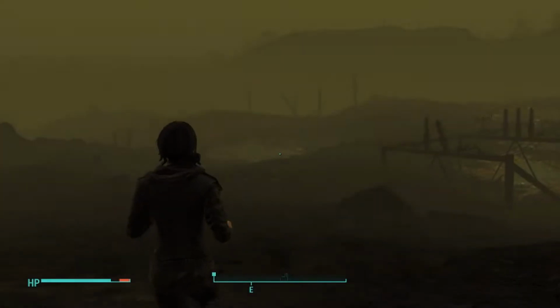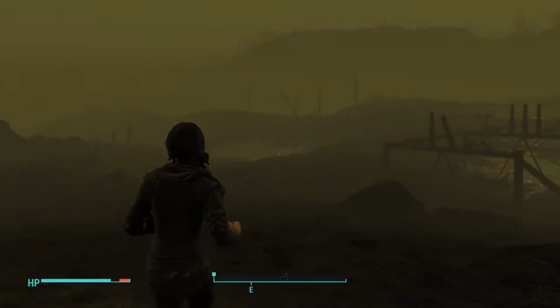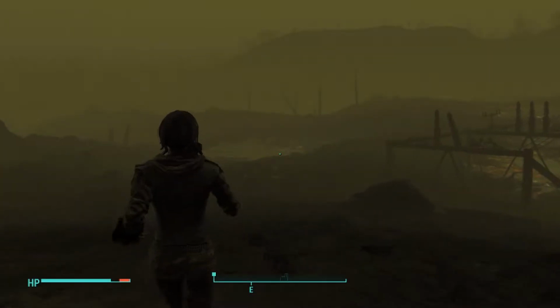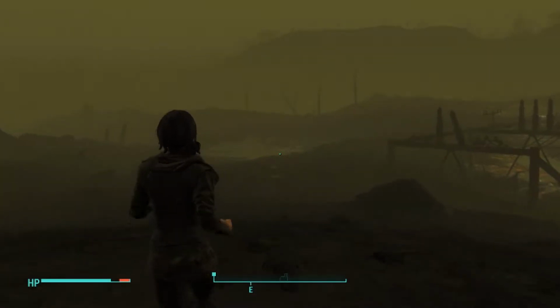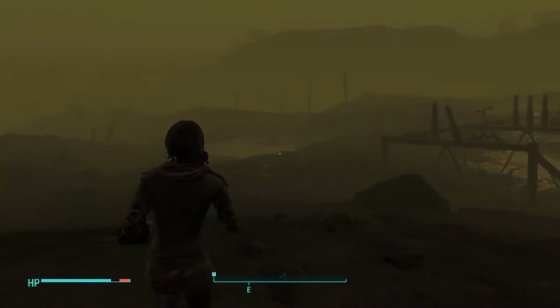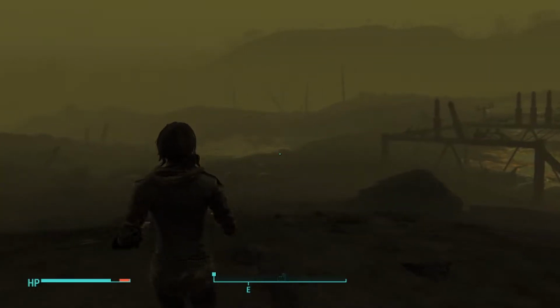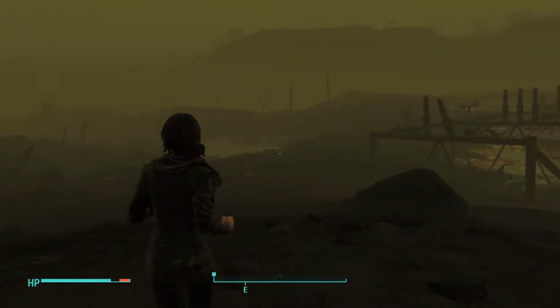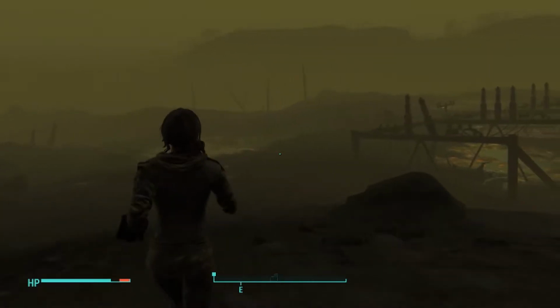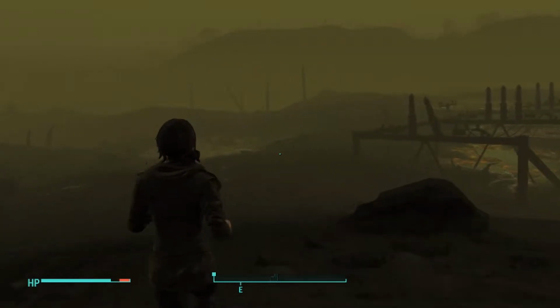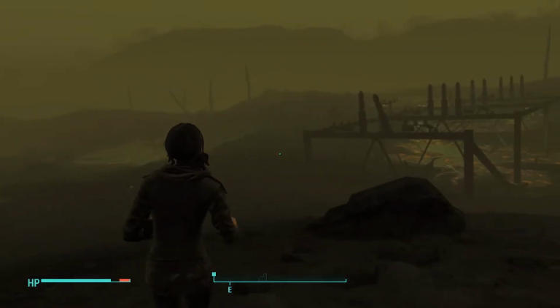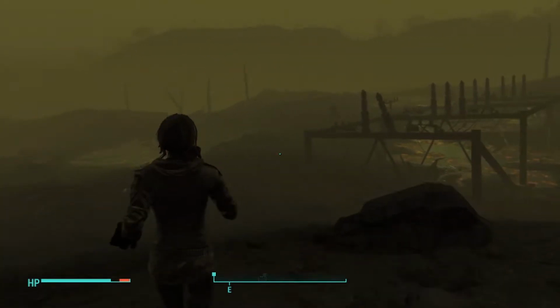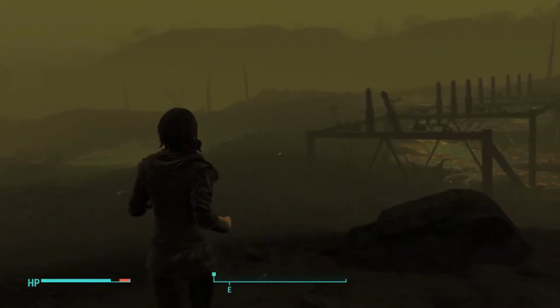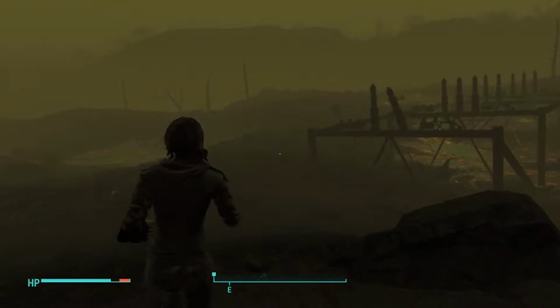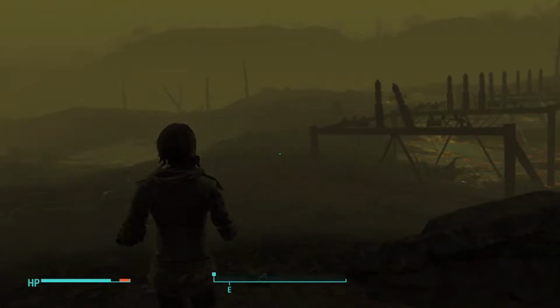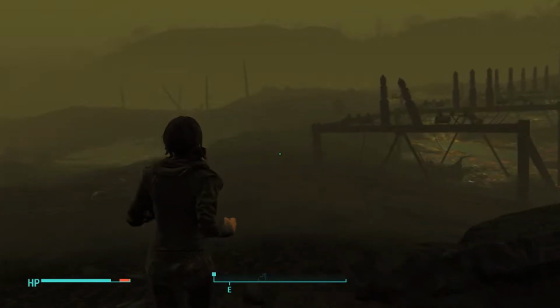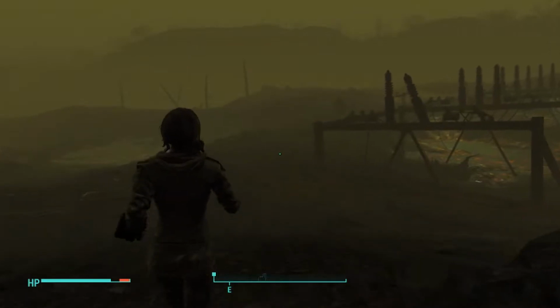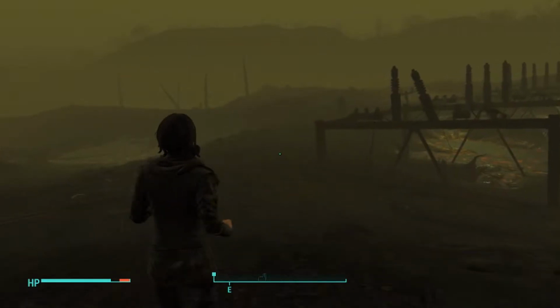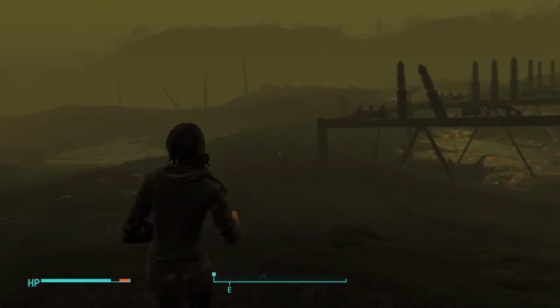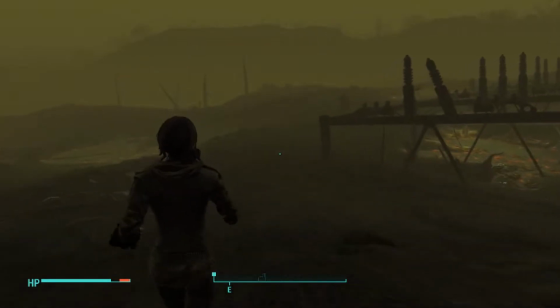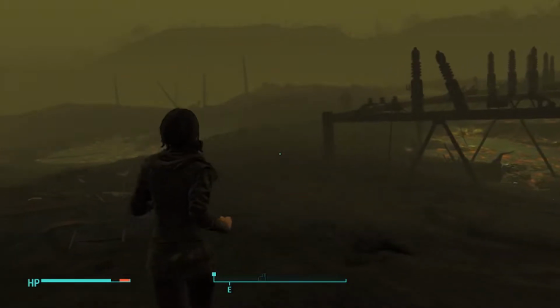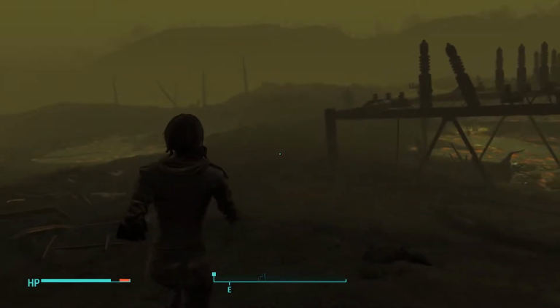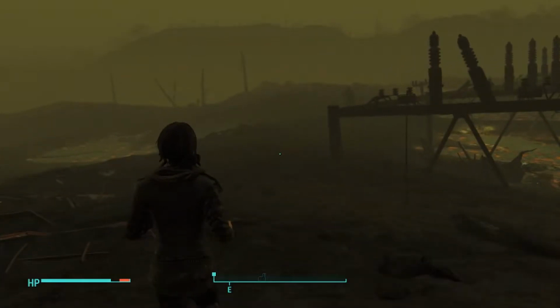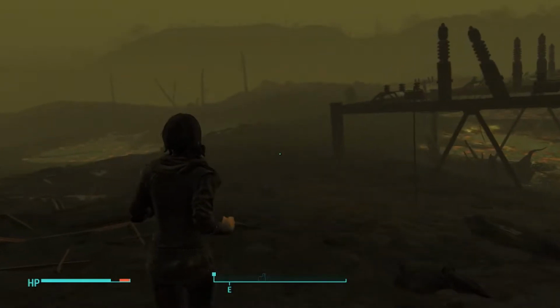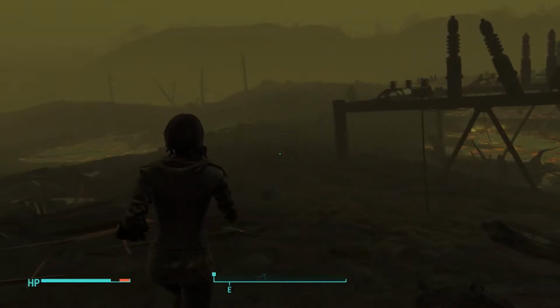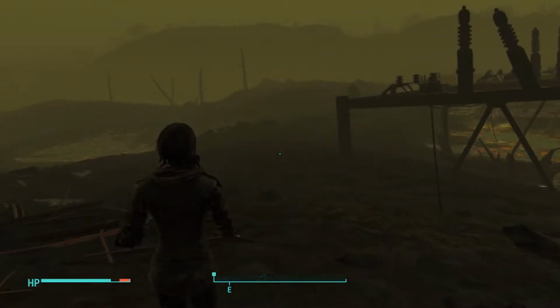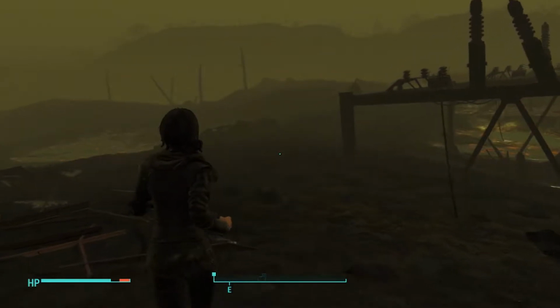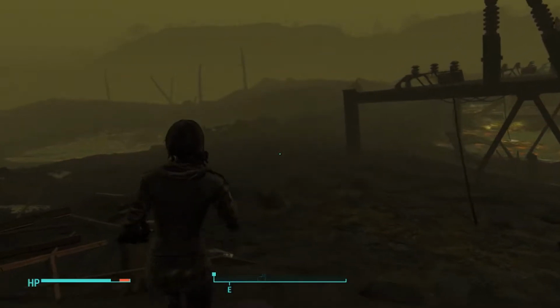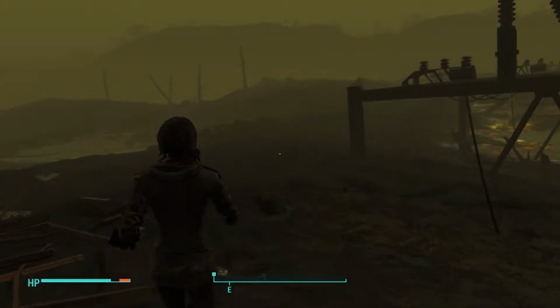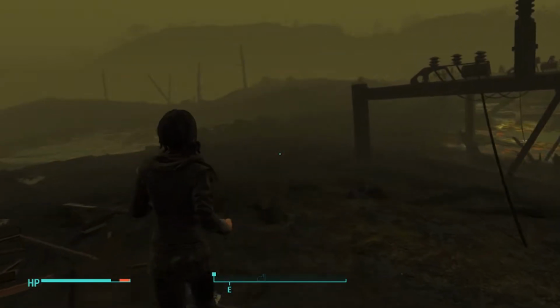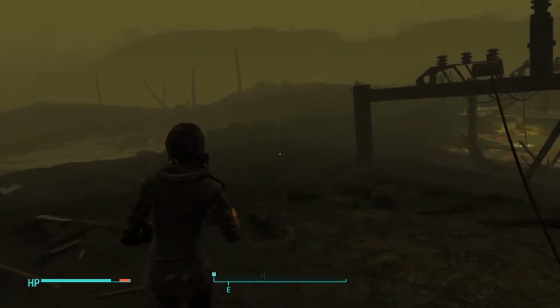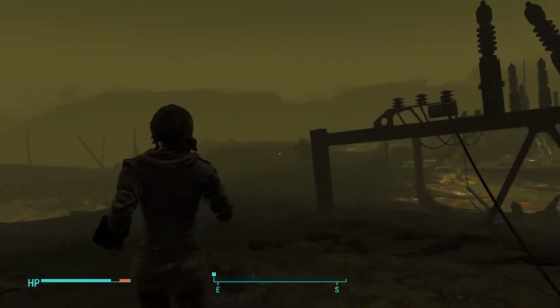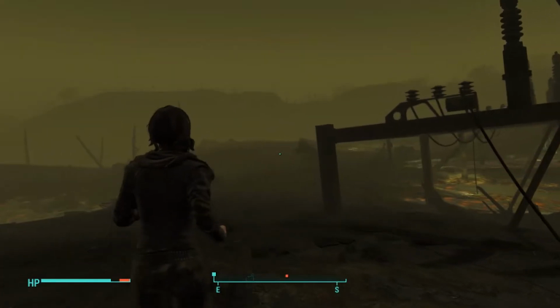What a lovely day to go out for a walk. I have a little bit of radiation. Should I use it right away? Nah, I'll be fine.